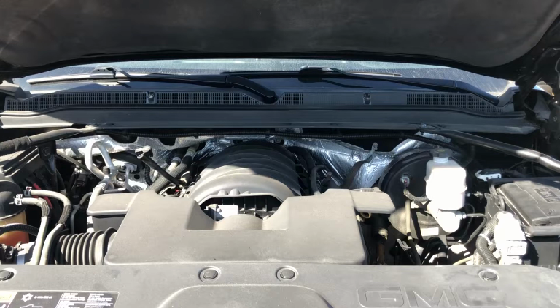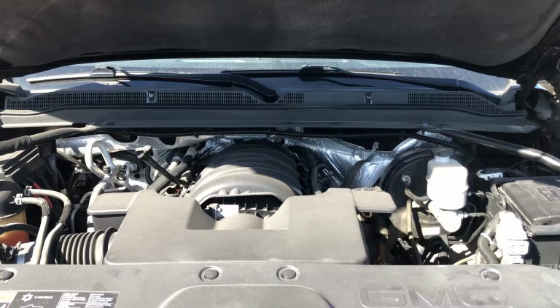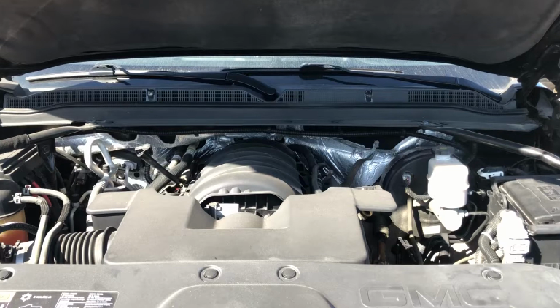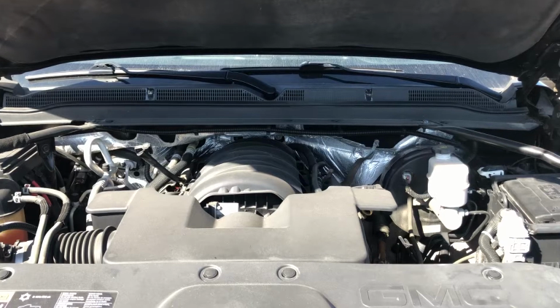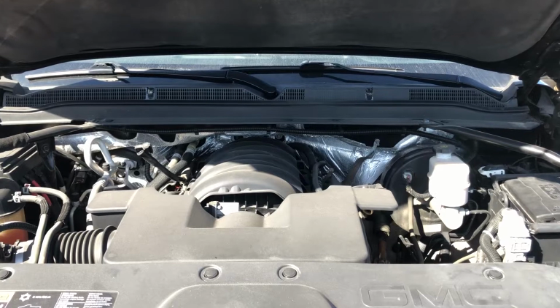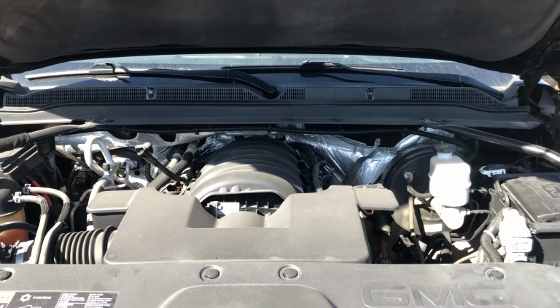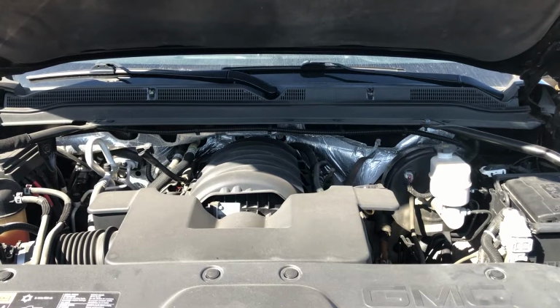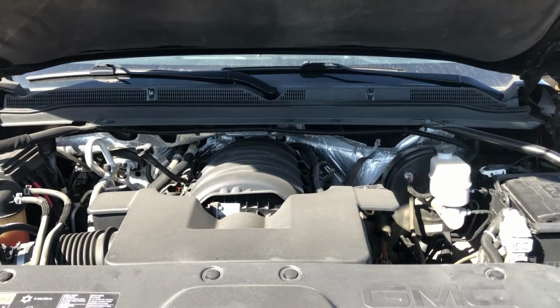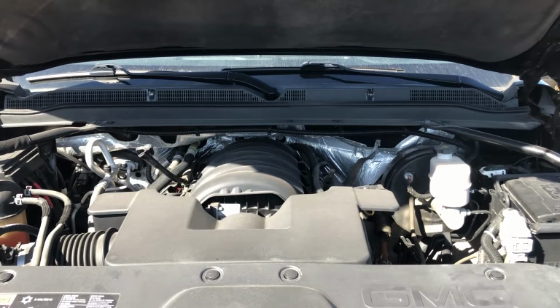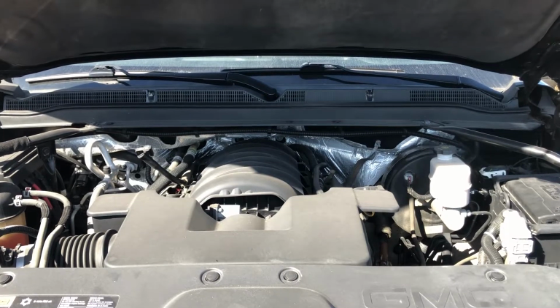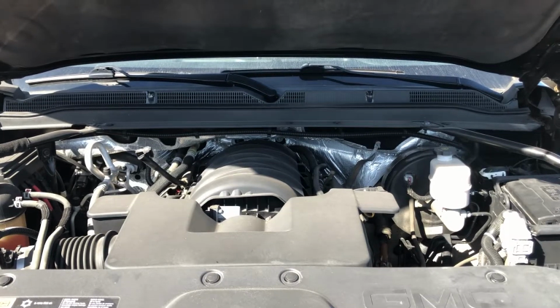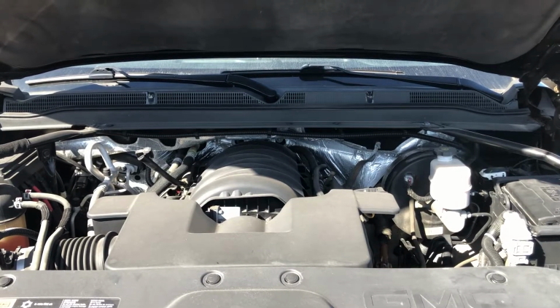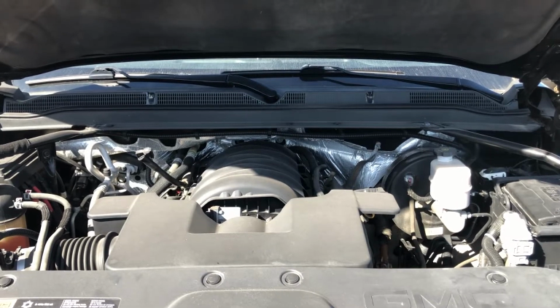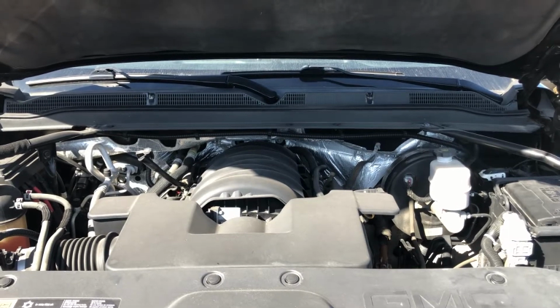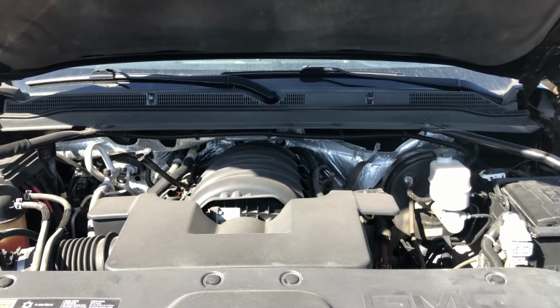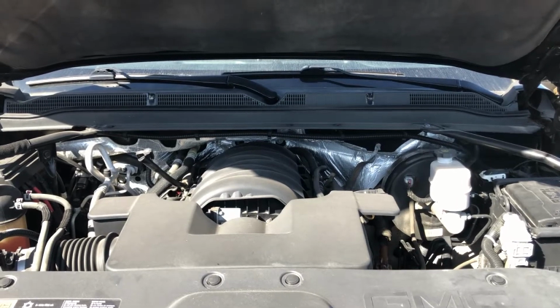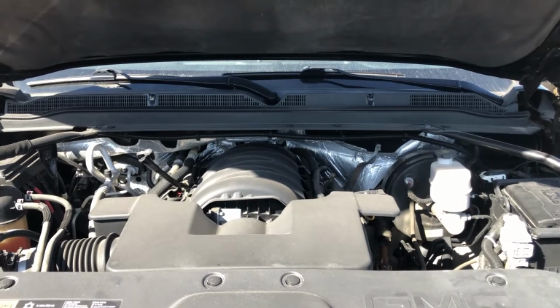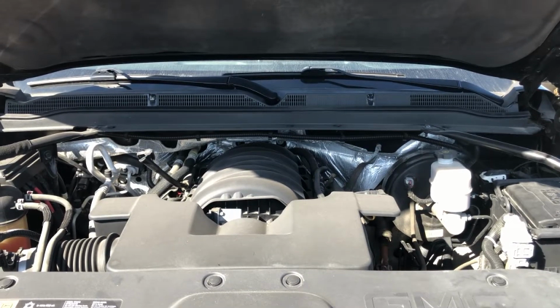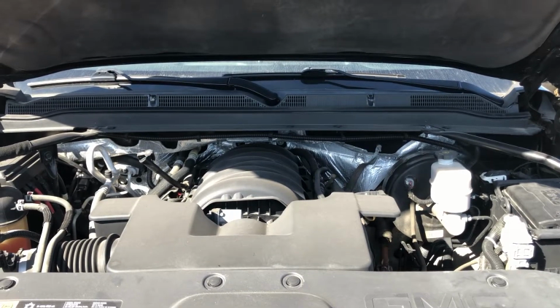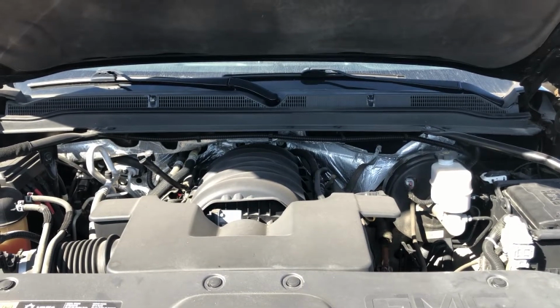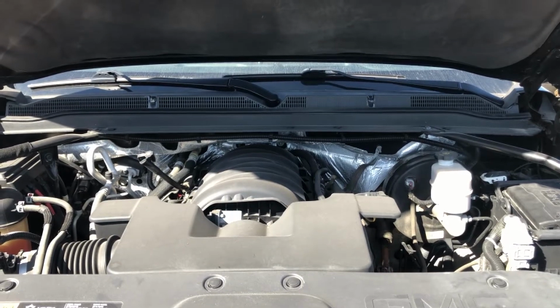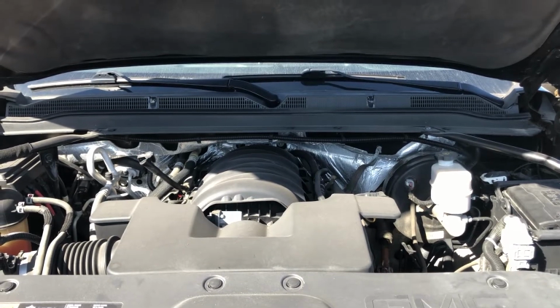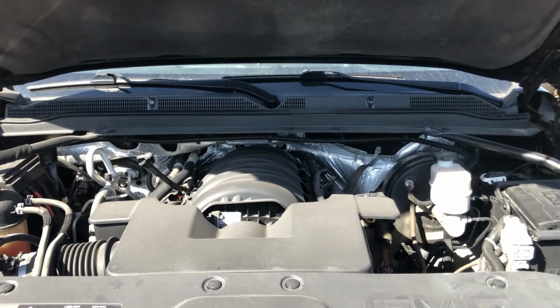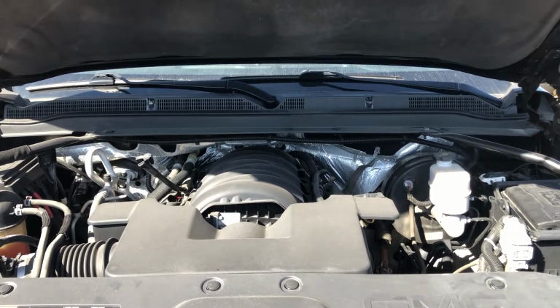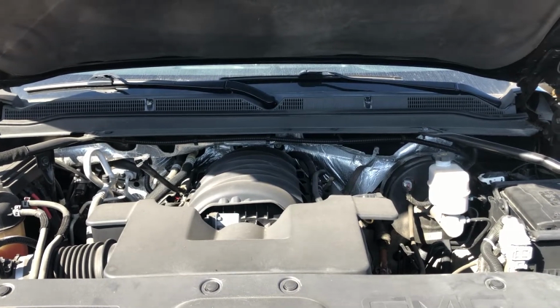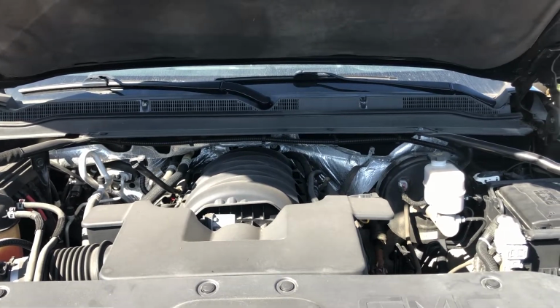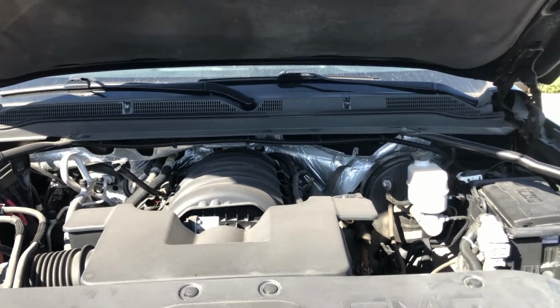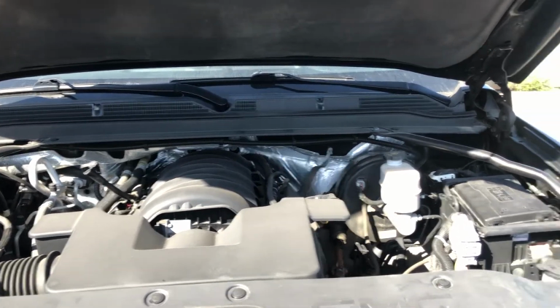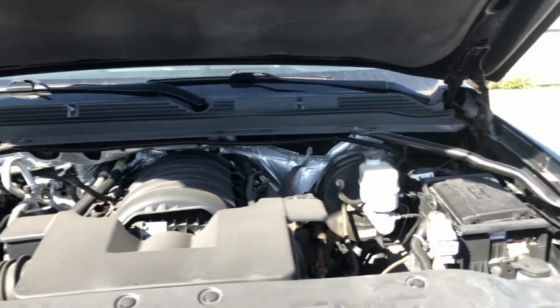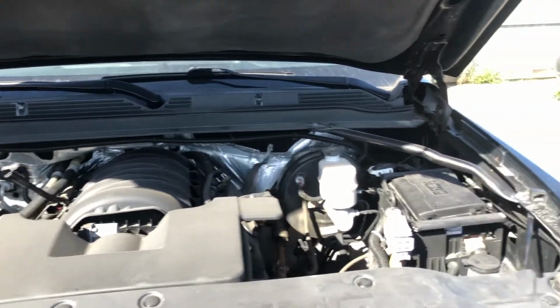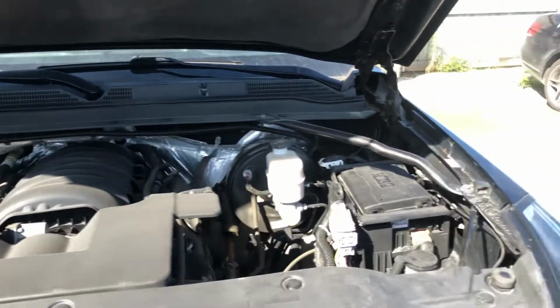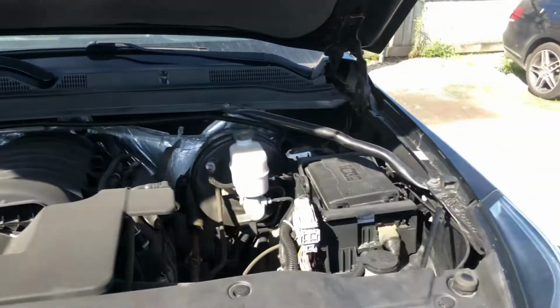Welcome to Simon's Carfix. Today I will be showing you the fuse box and locations for the 2015 GMC Yukon.